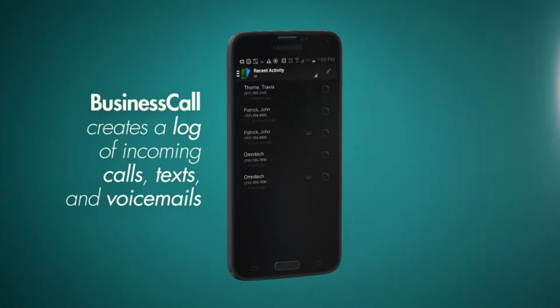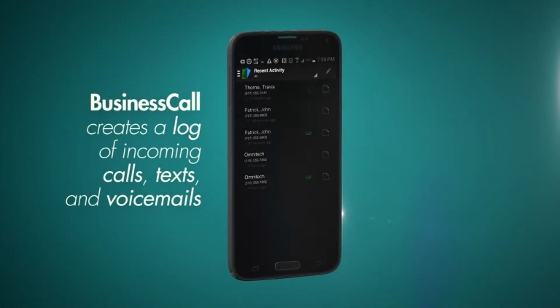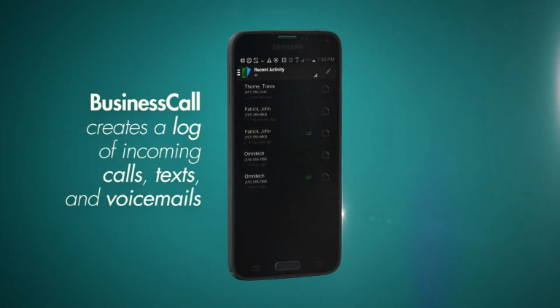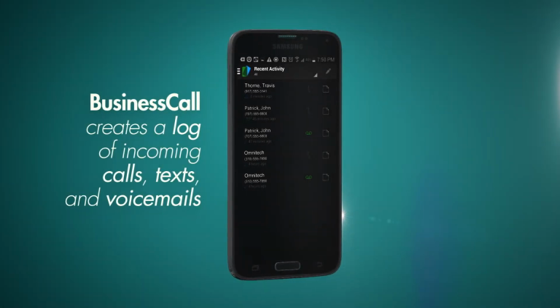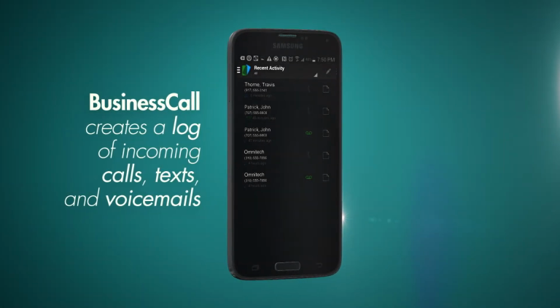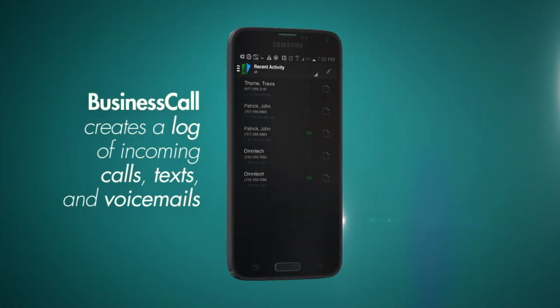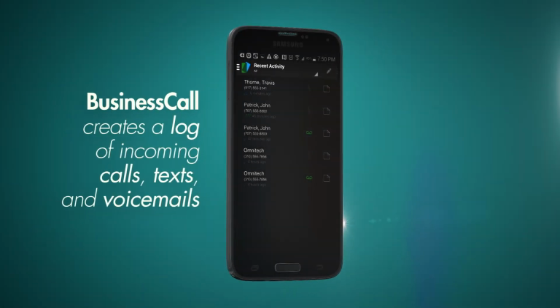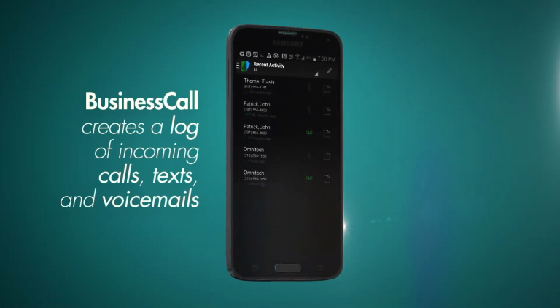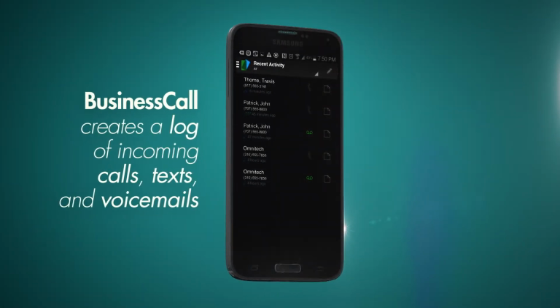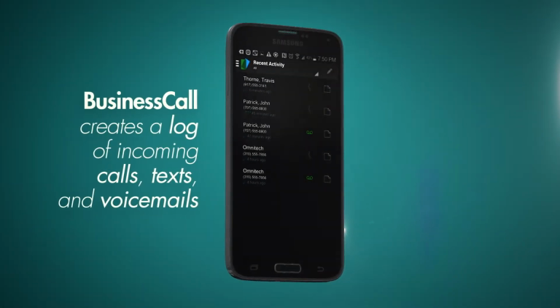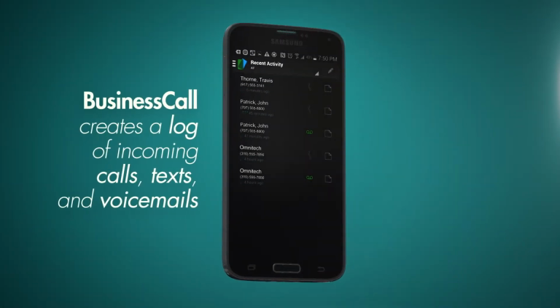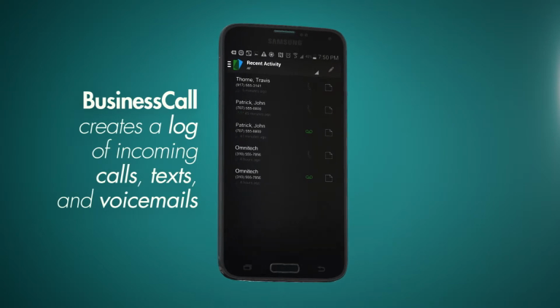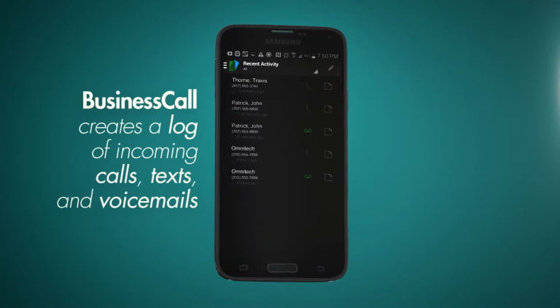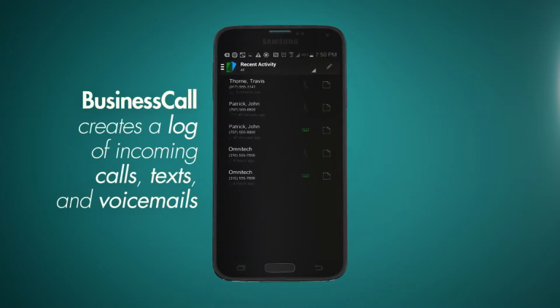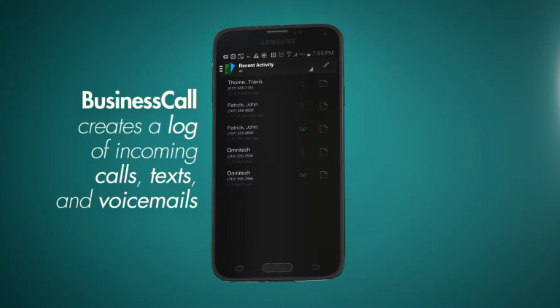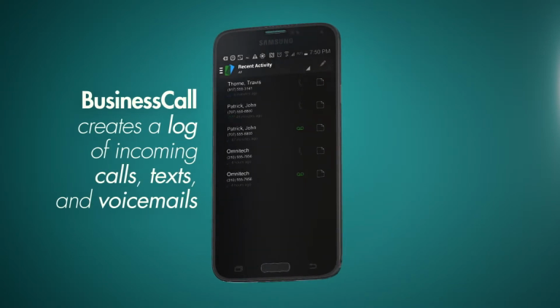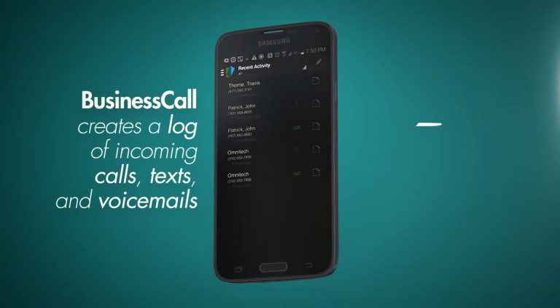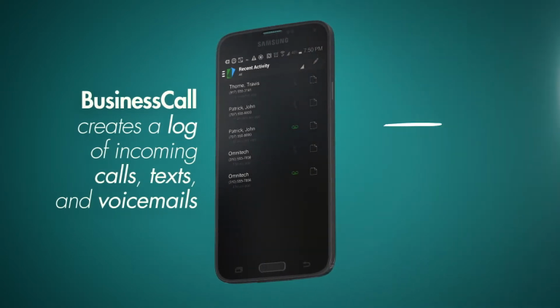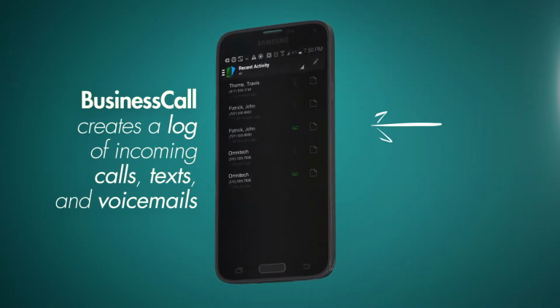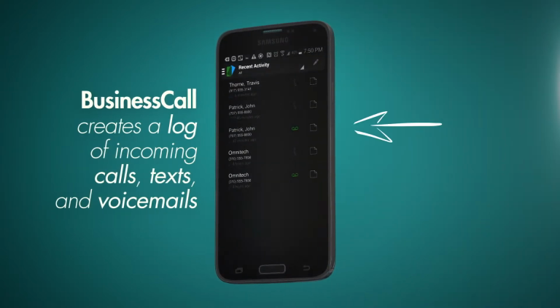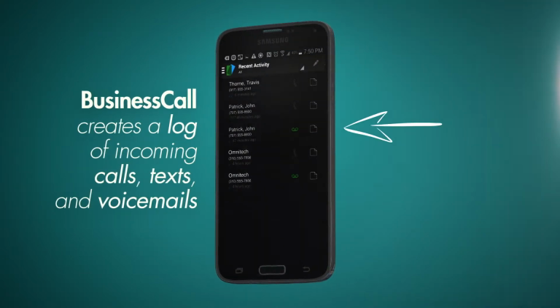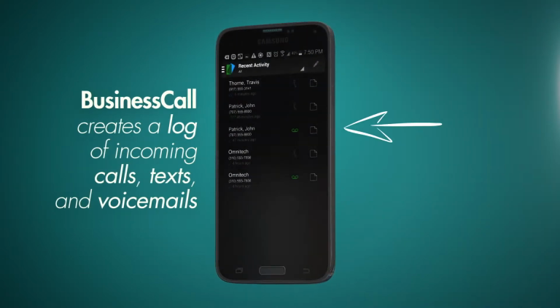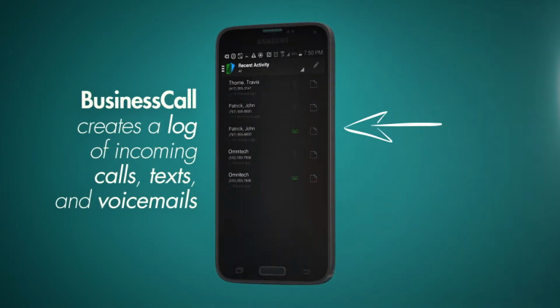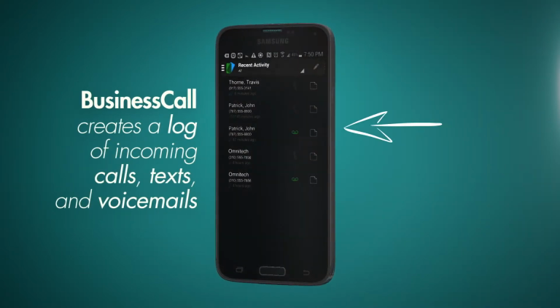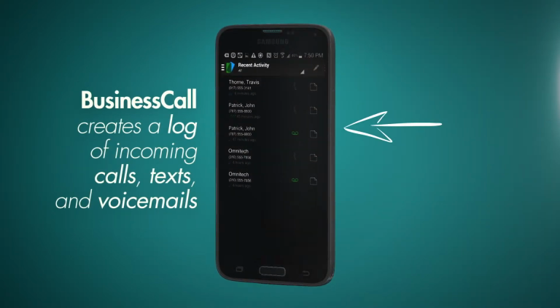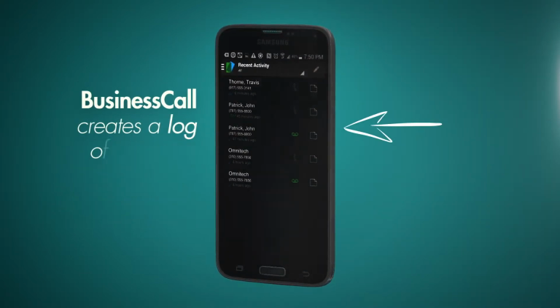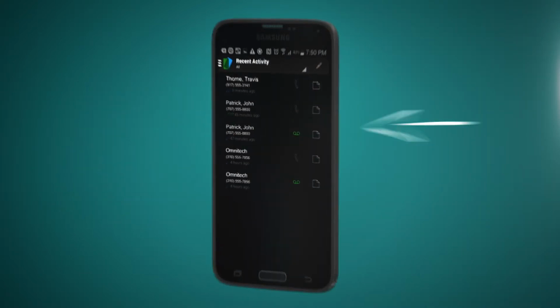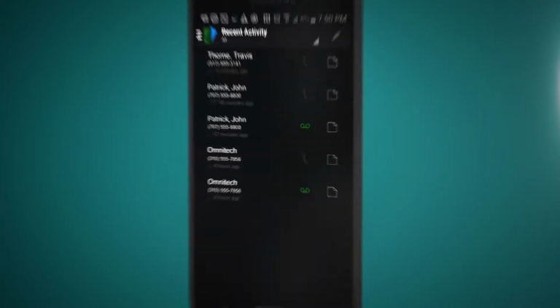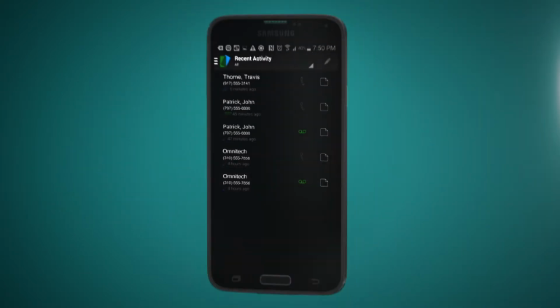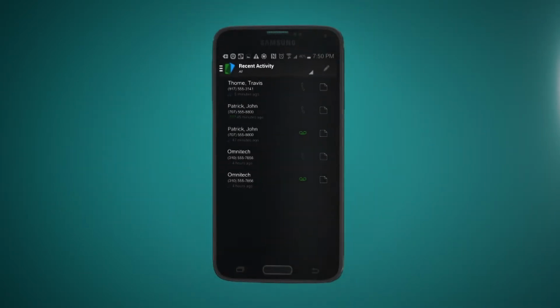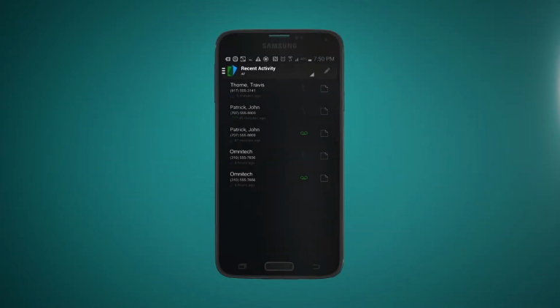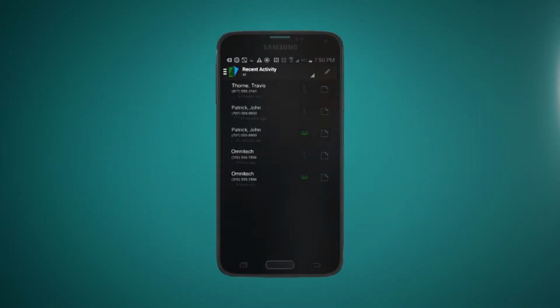Just like your smartphone, Business Call creates a log of all incoming and outgoing calls, texts, and voicemails associated with your business line.